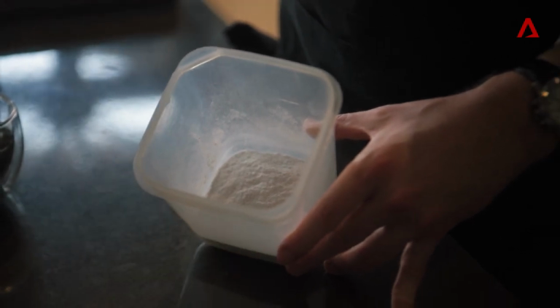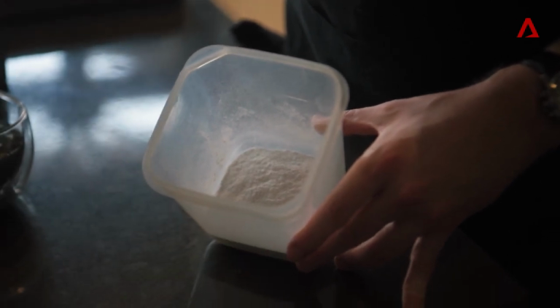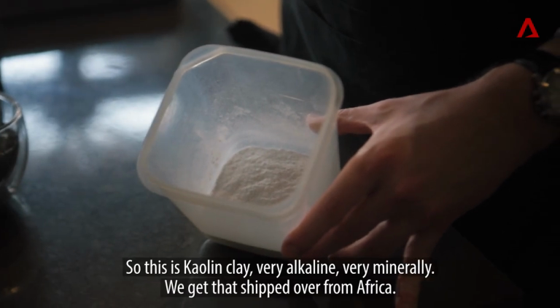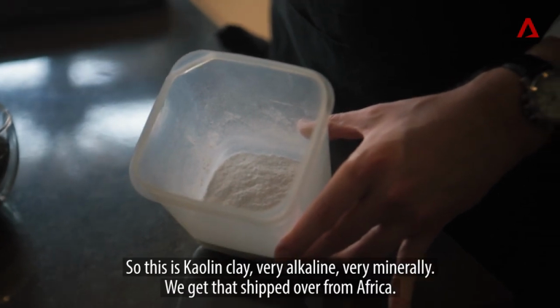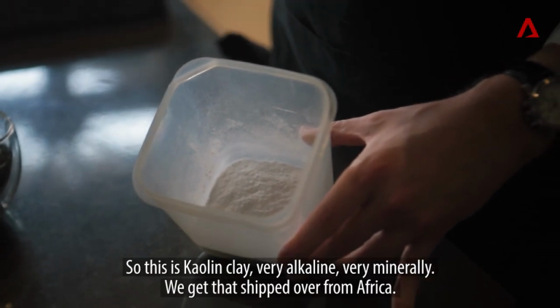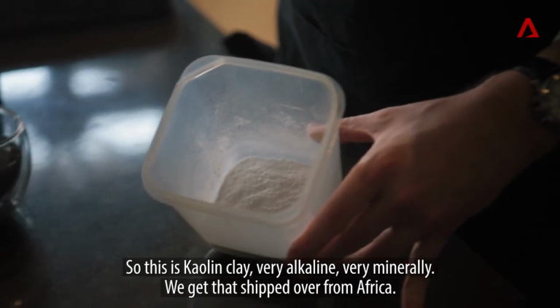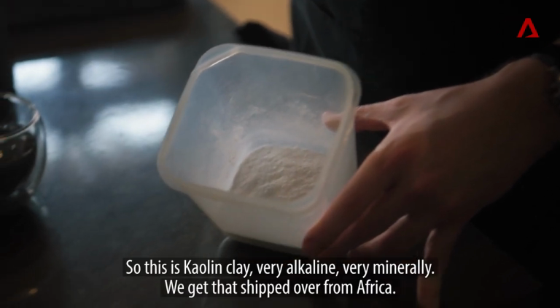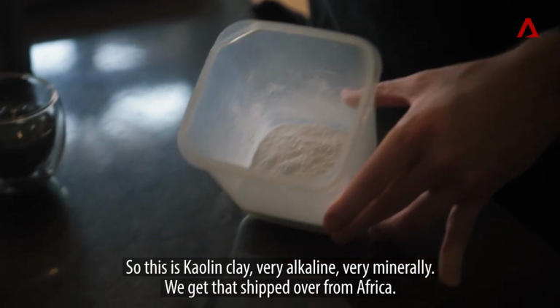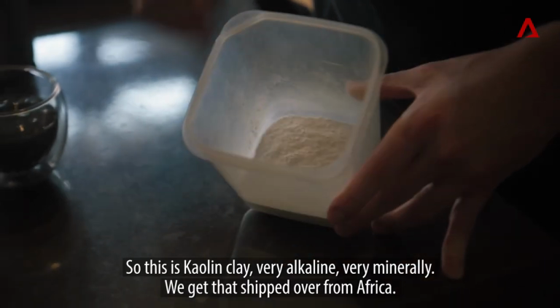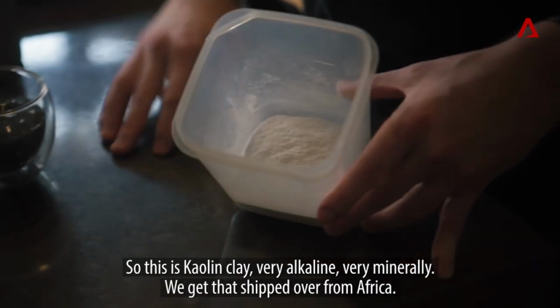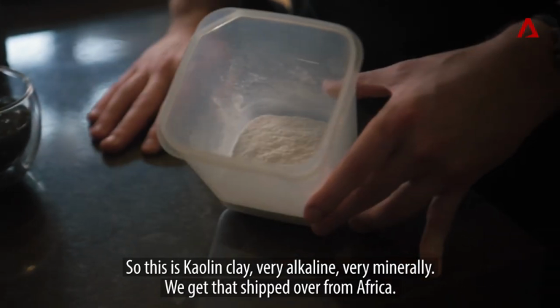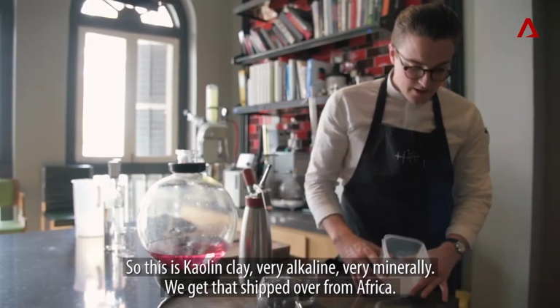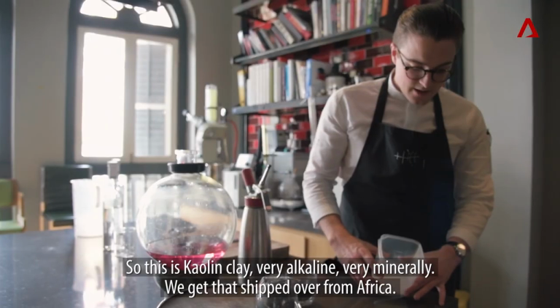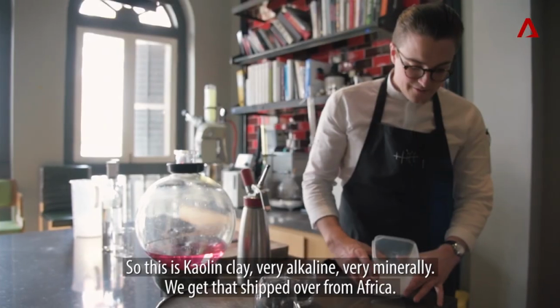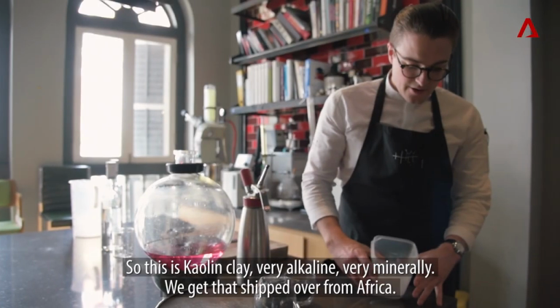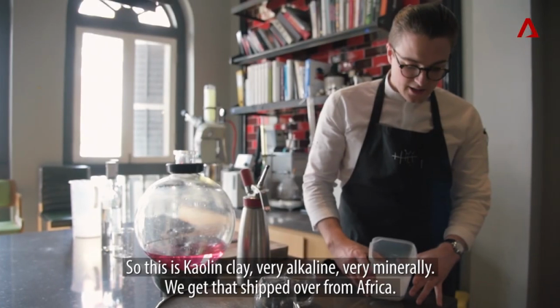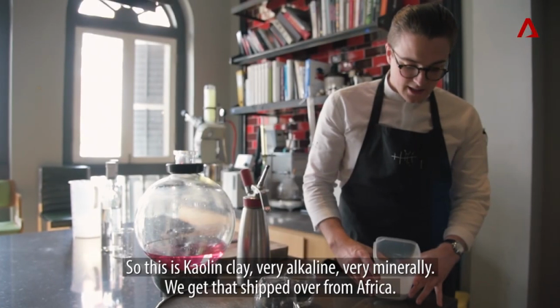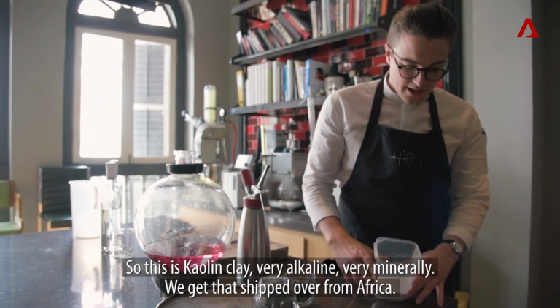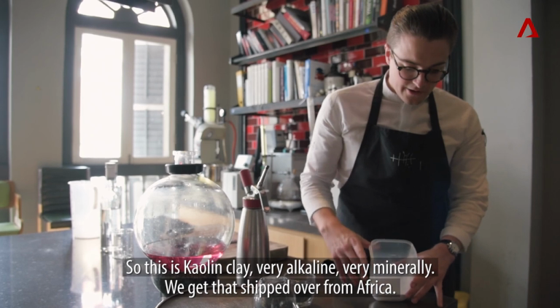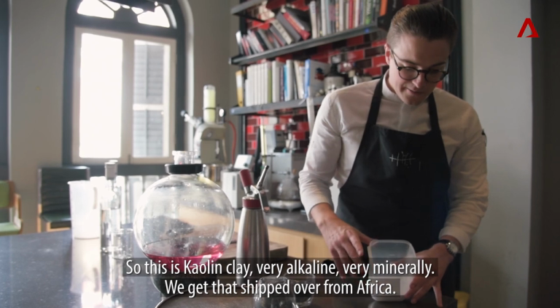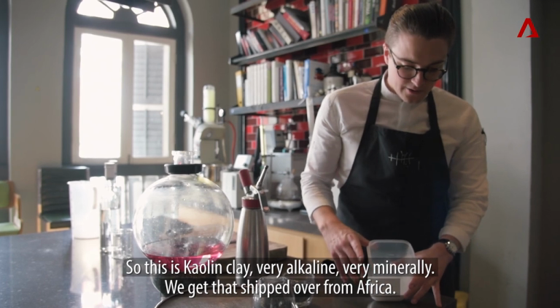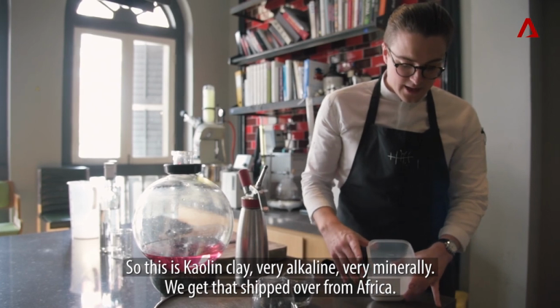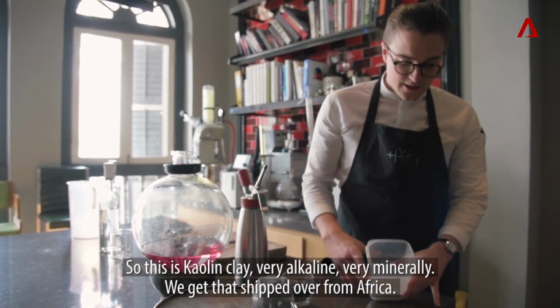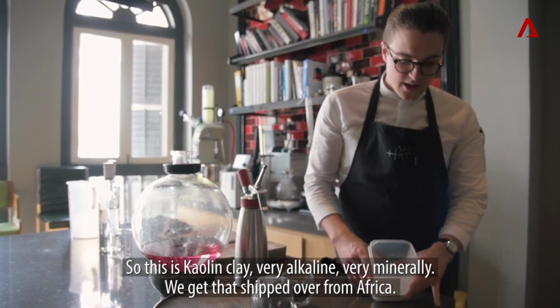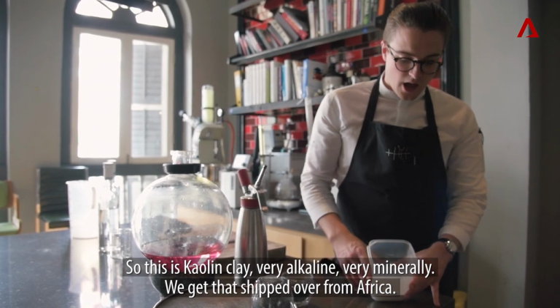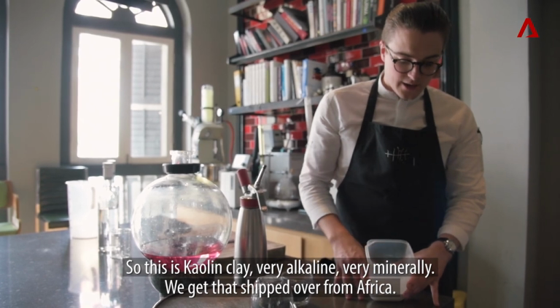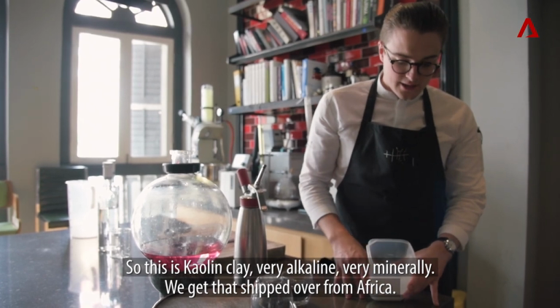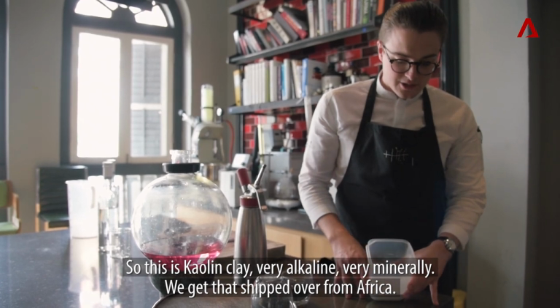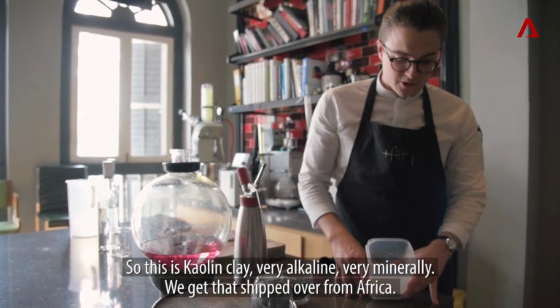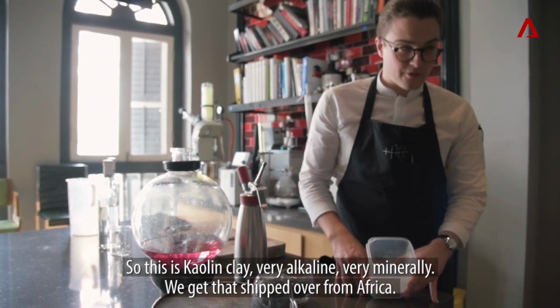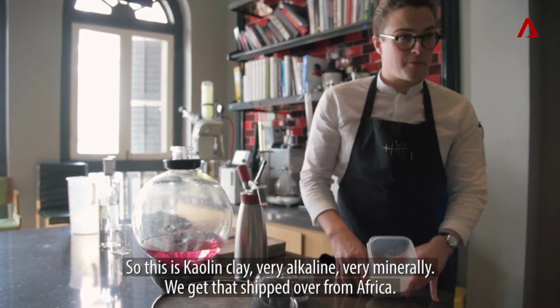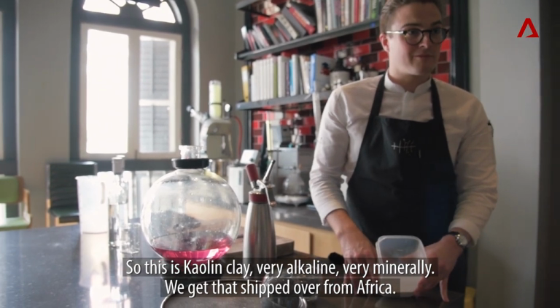This is Caroline clay — very alkaline, very mineral-y. We get that shipped over from there.